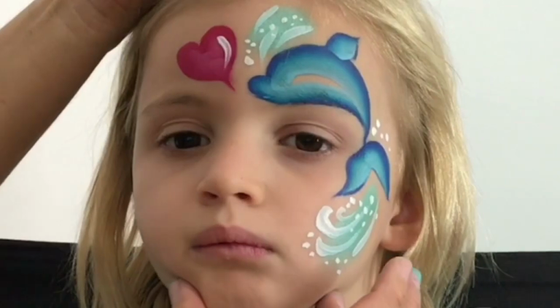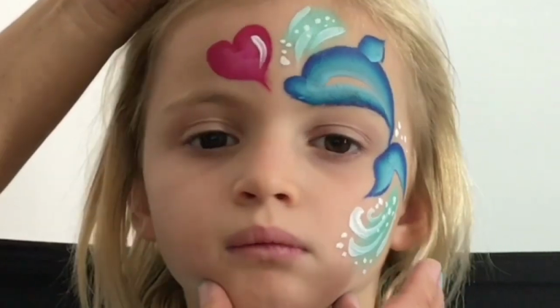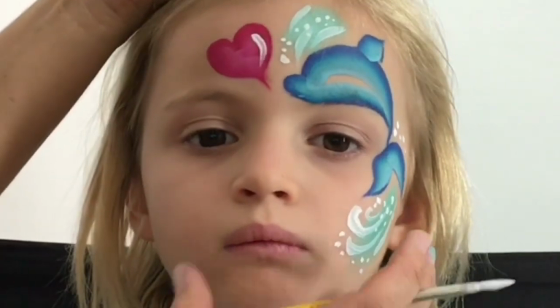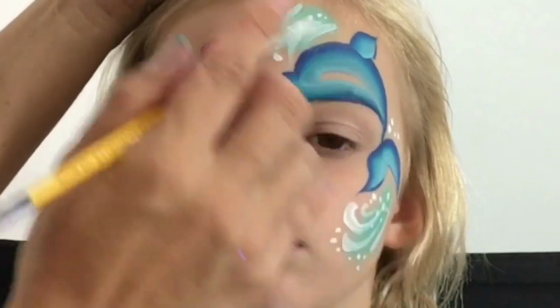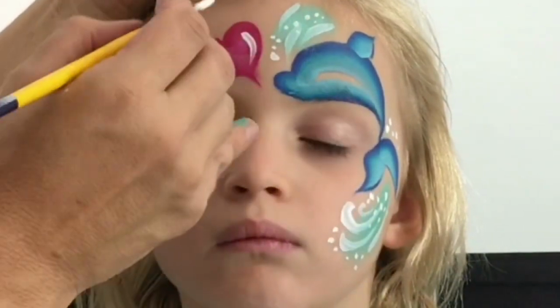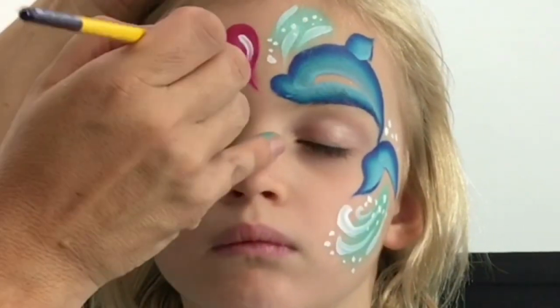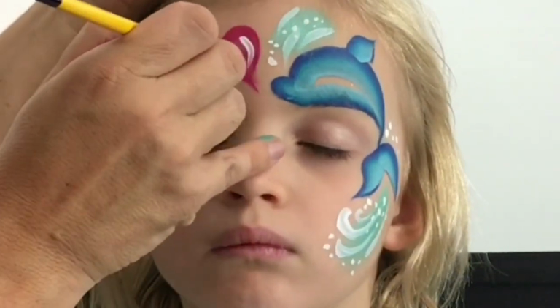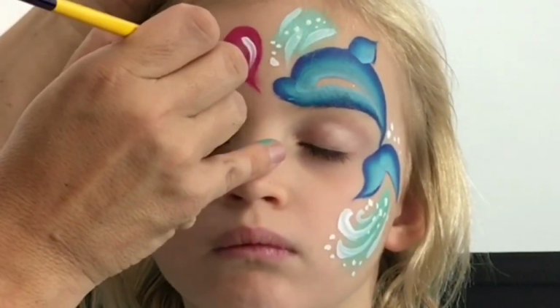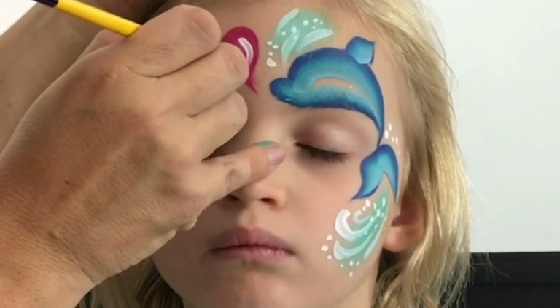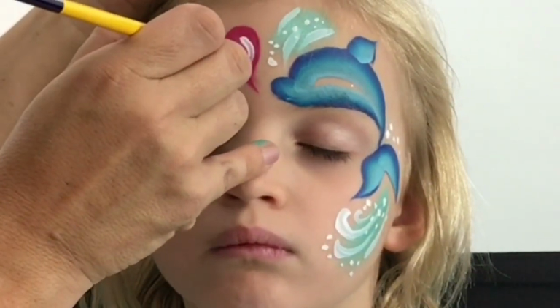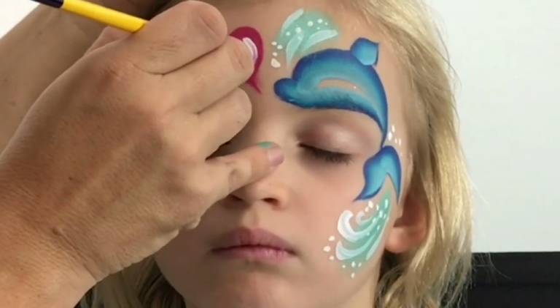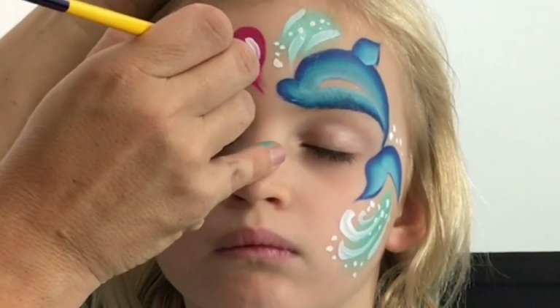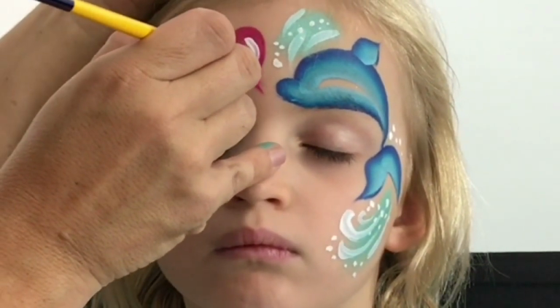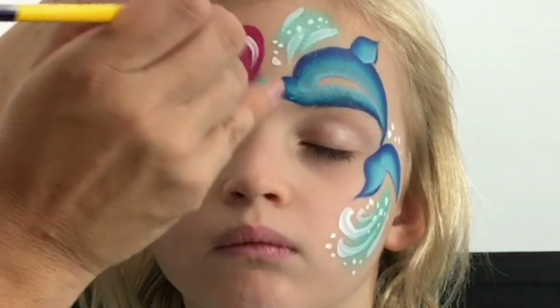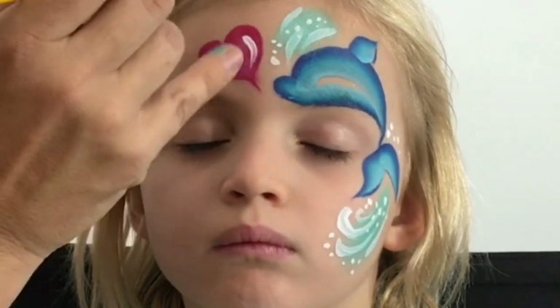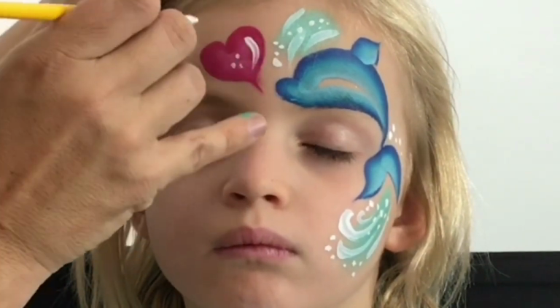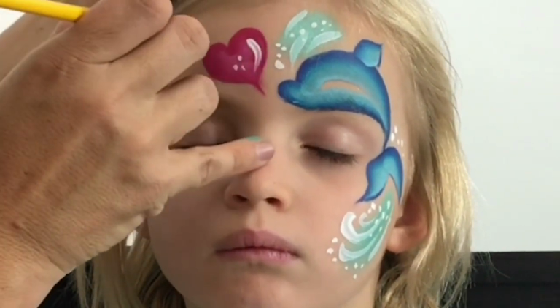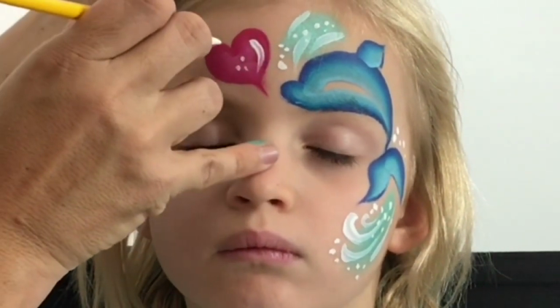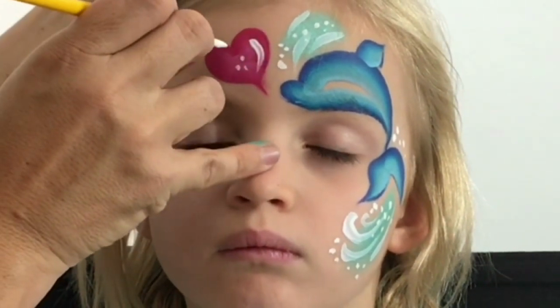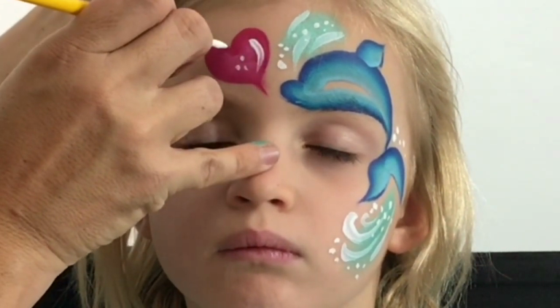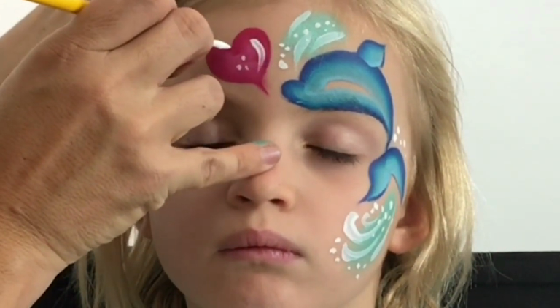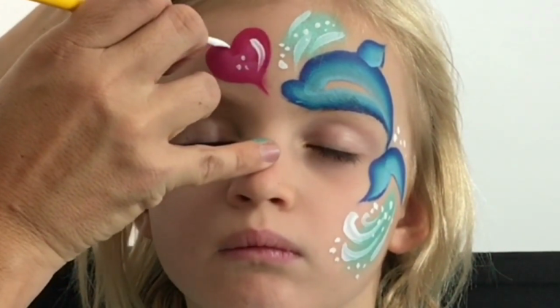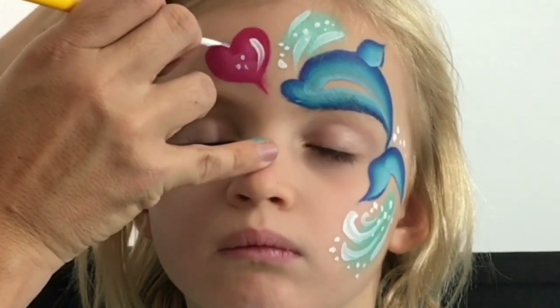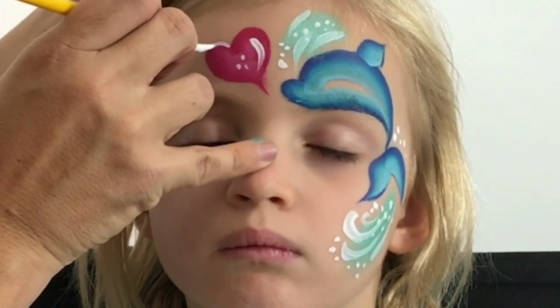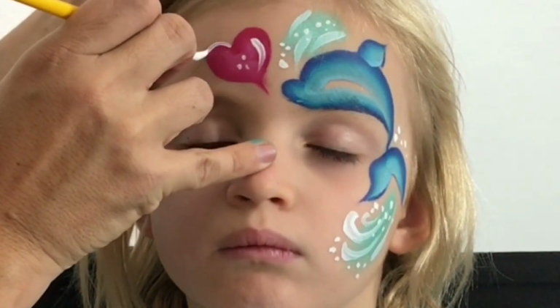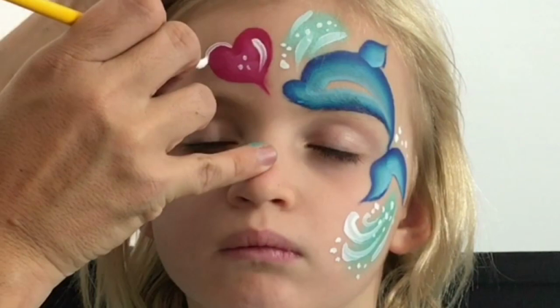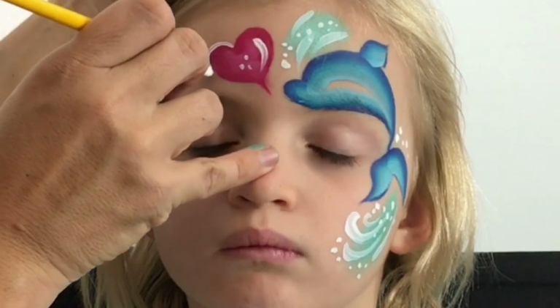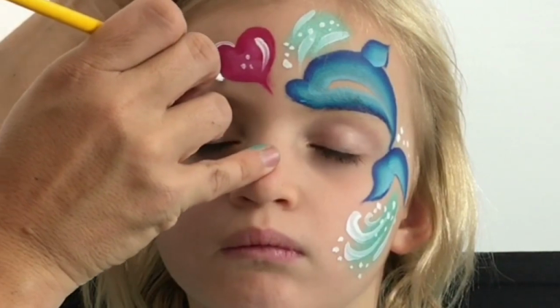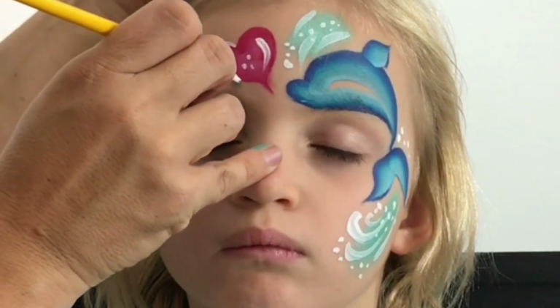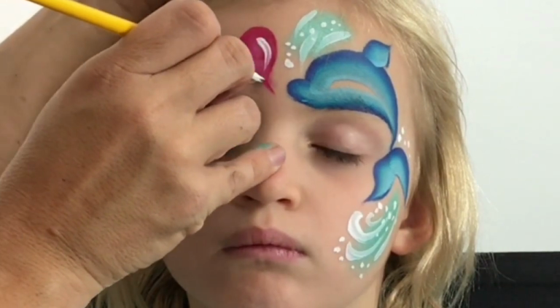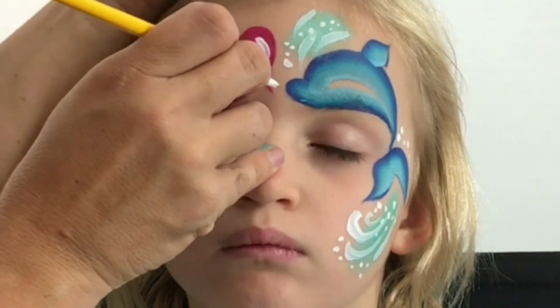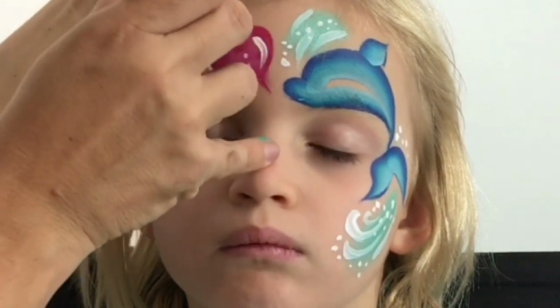Outline some of that love heart and highlight it.